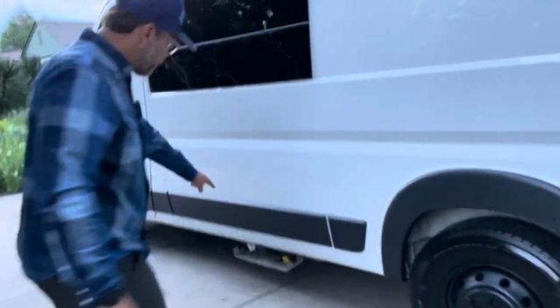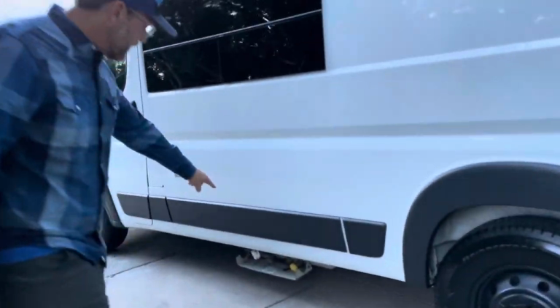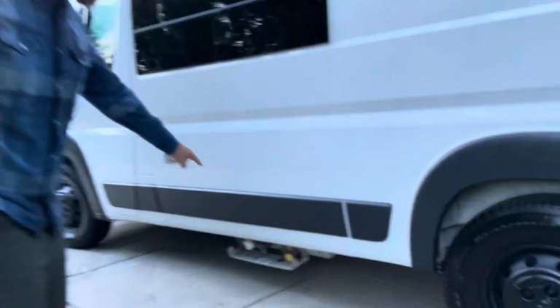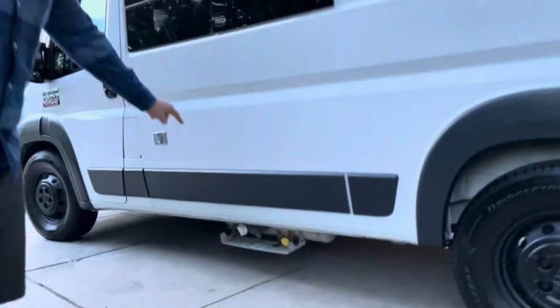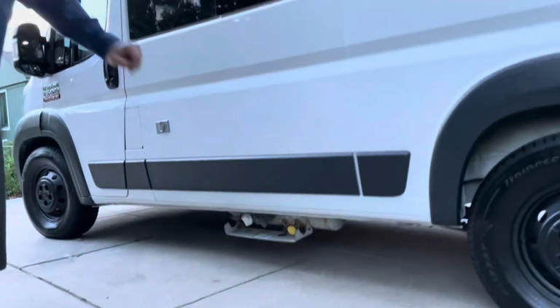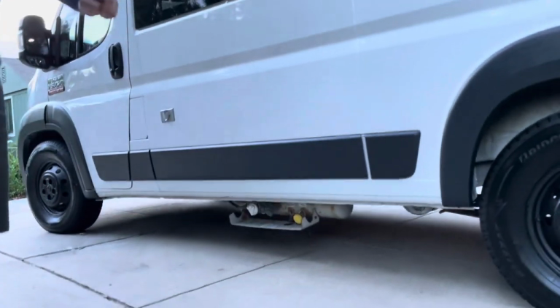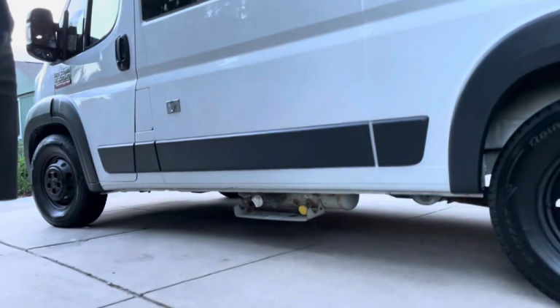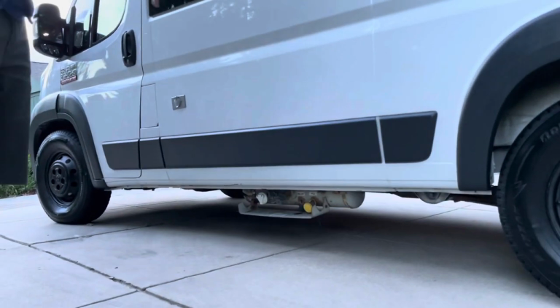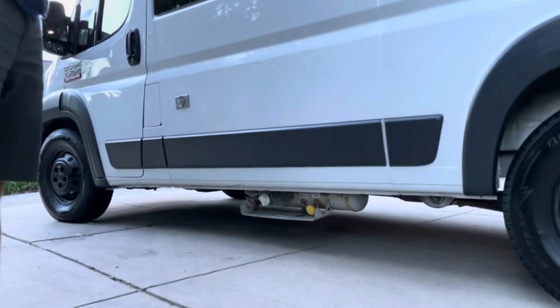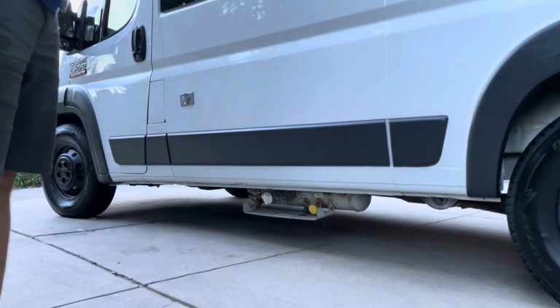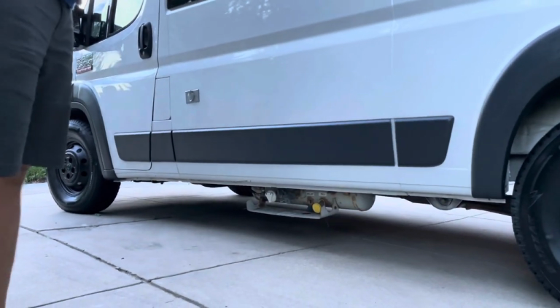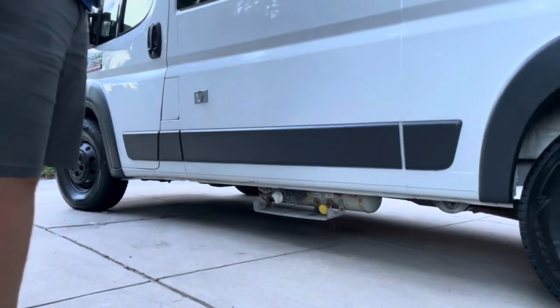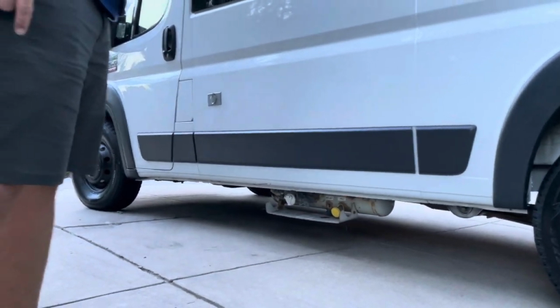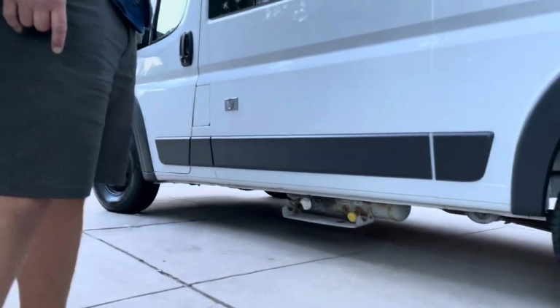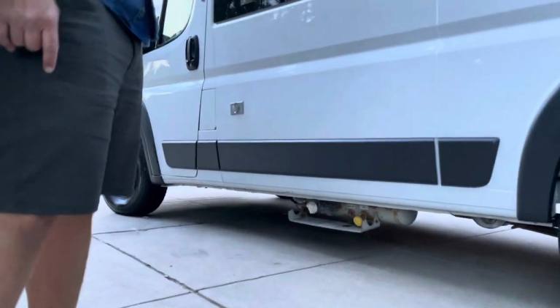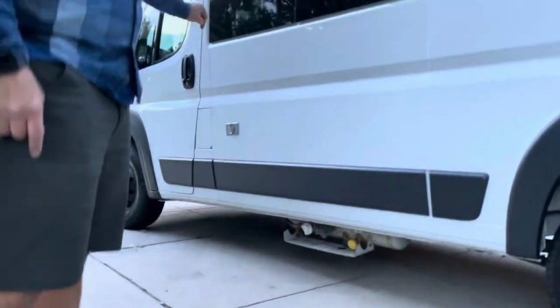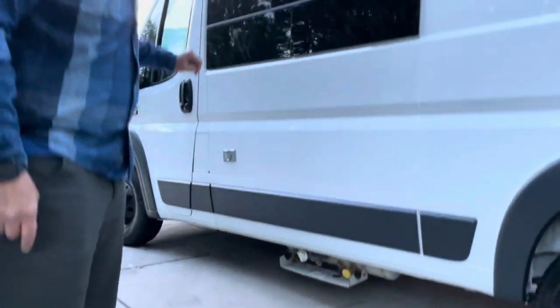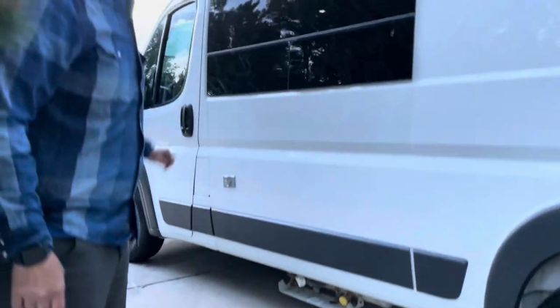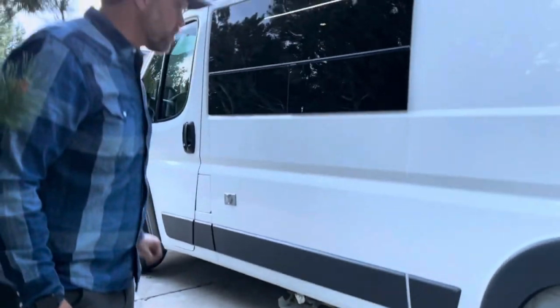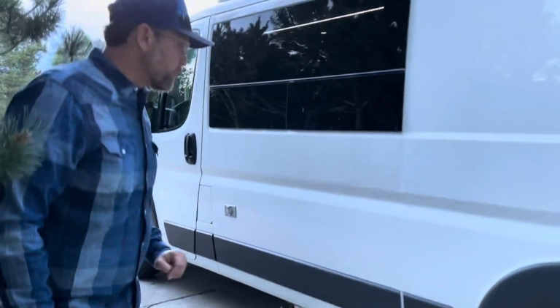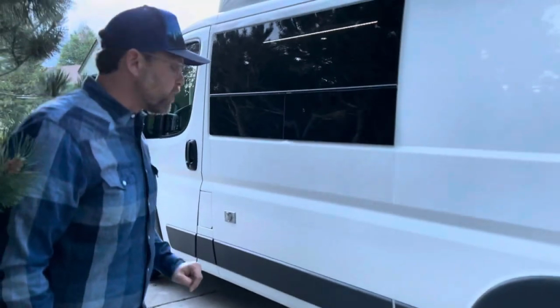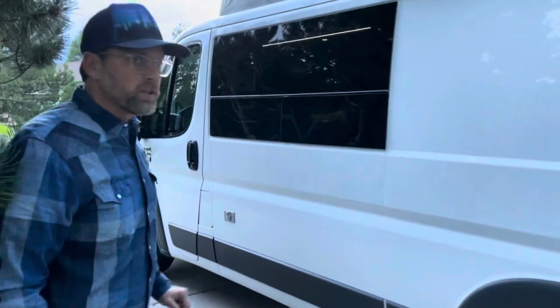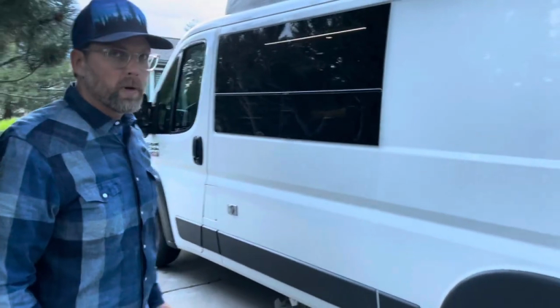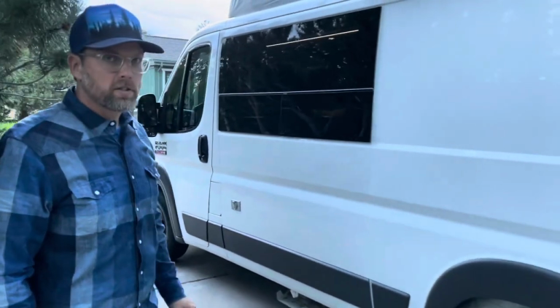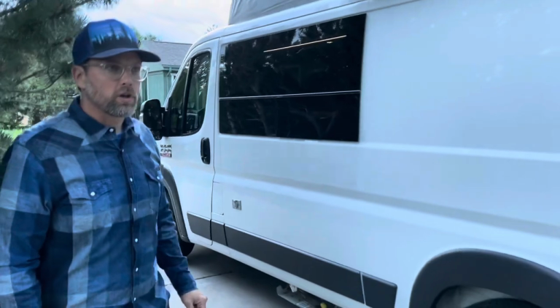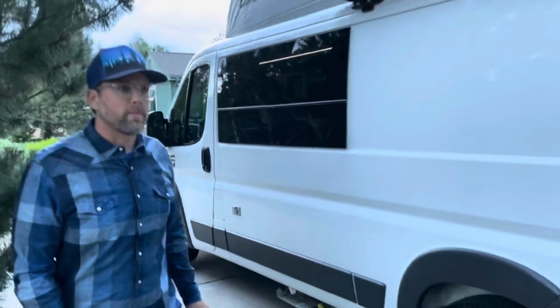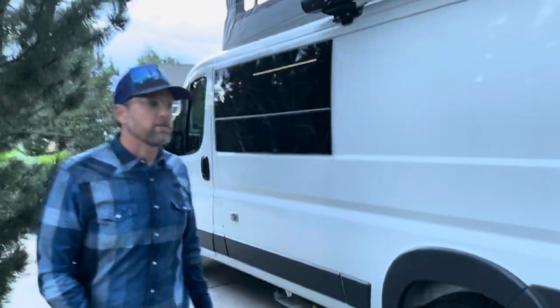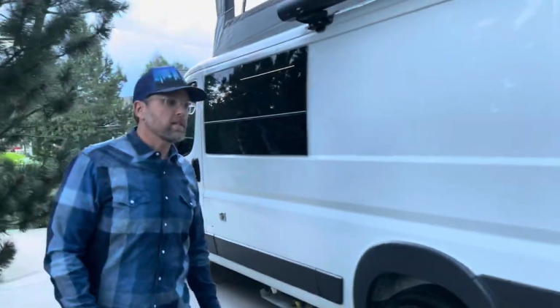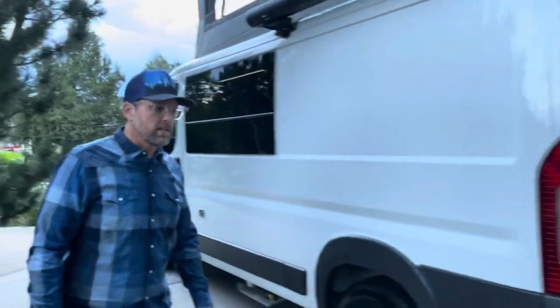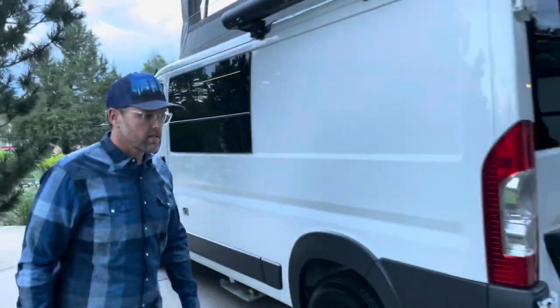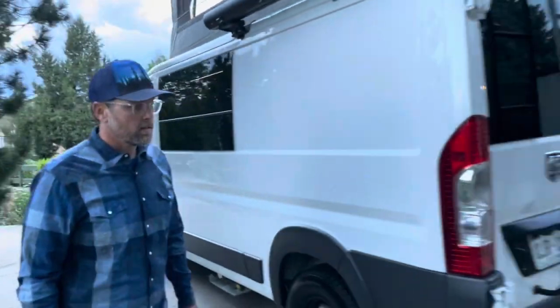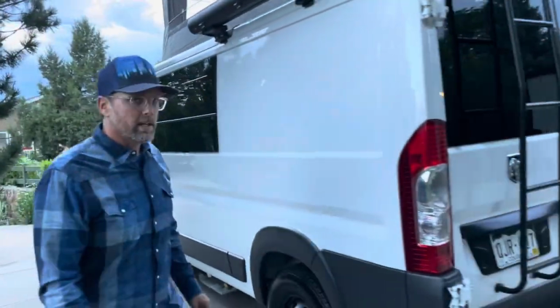Propane tank underneath and our shore power connection. So you have multiple different ways to charge the batteries in this rig.